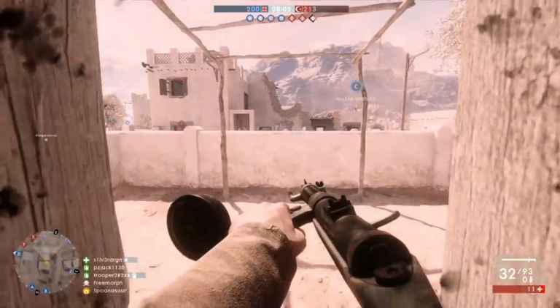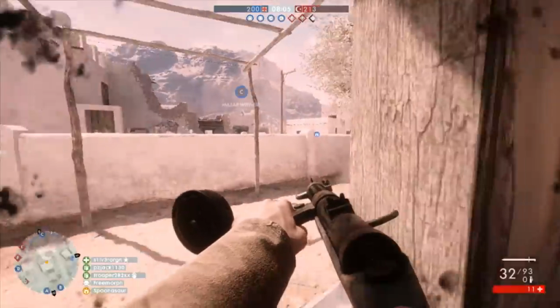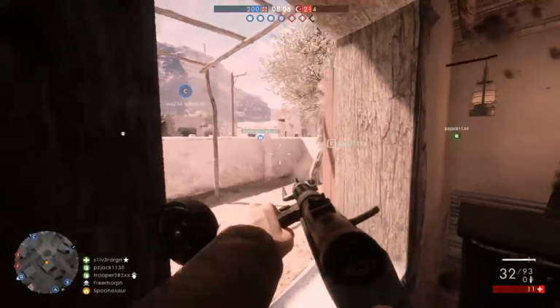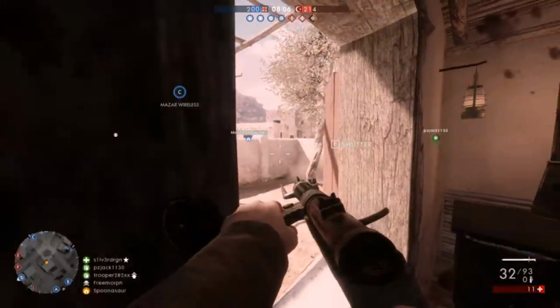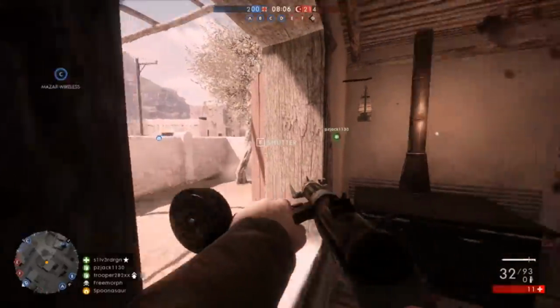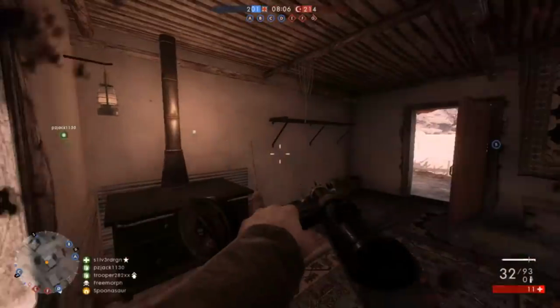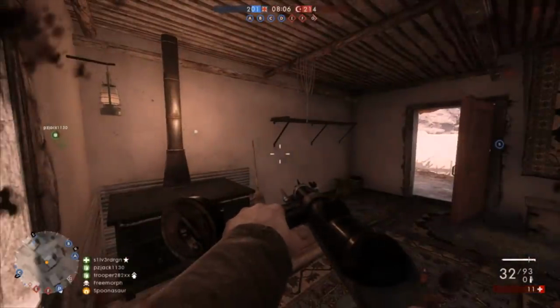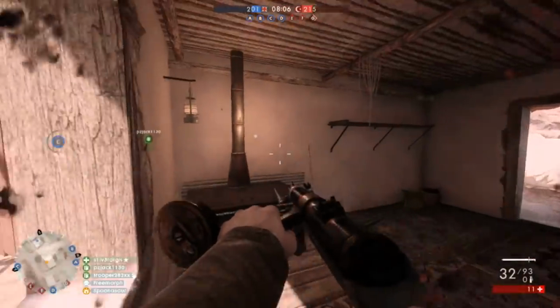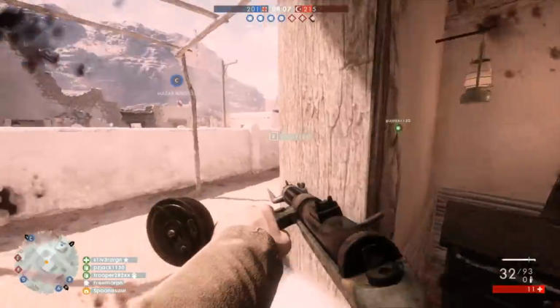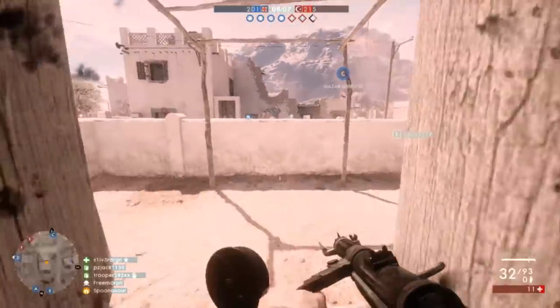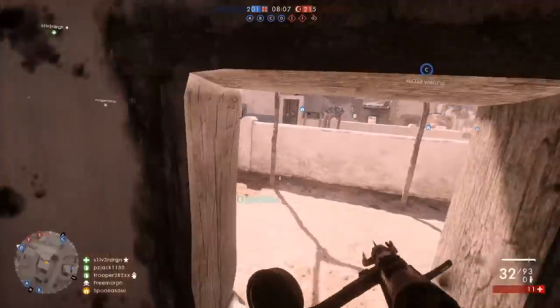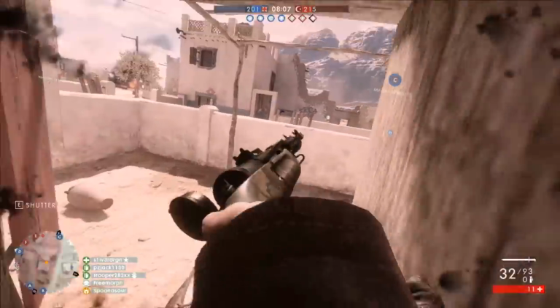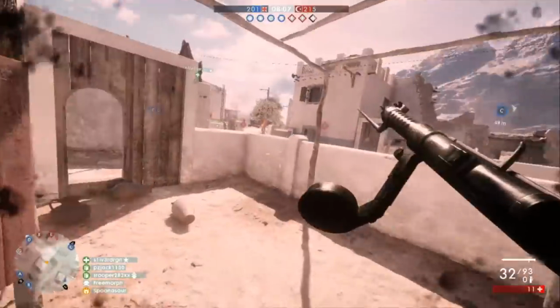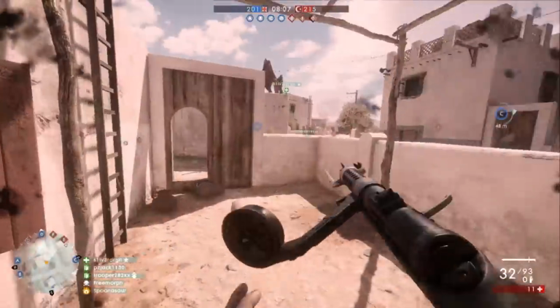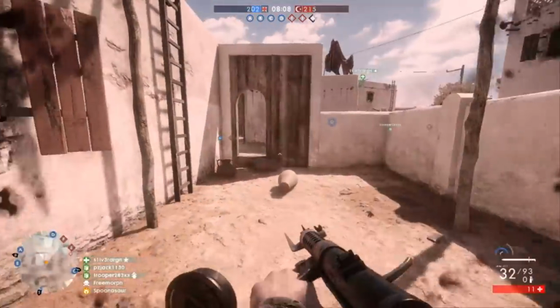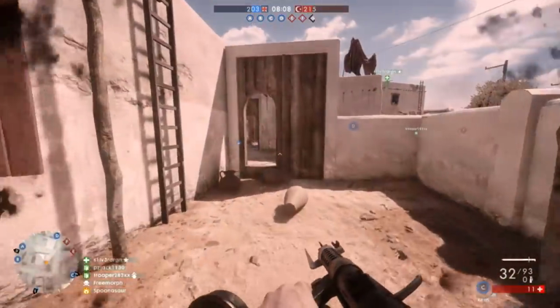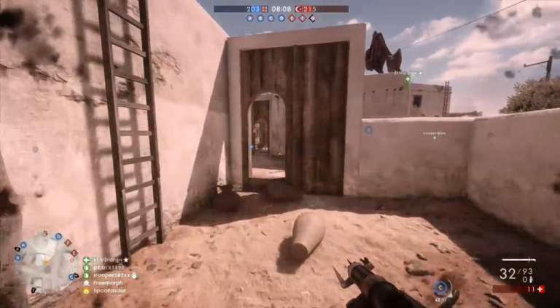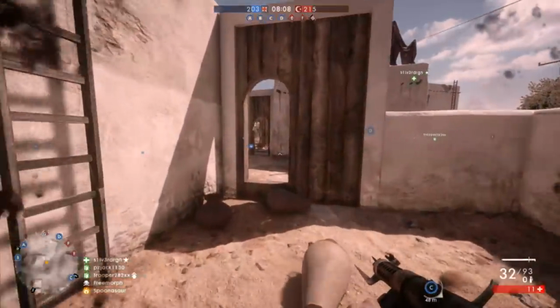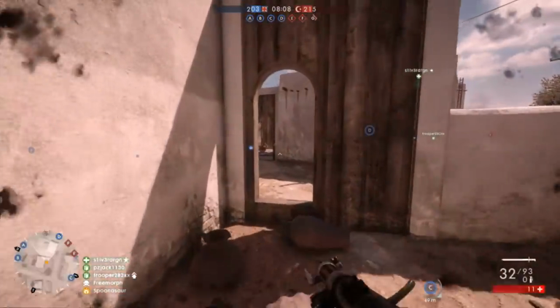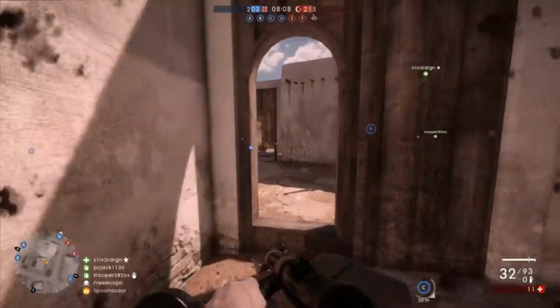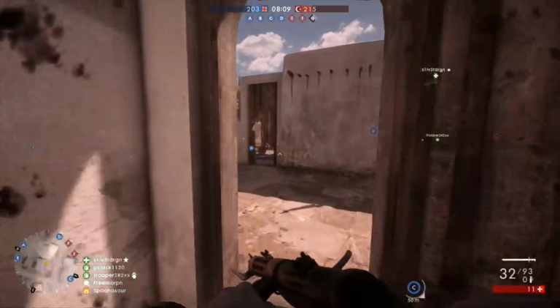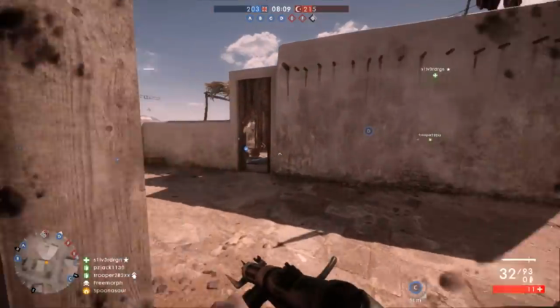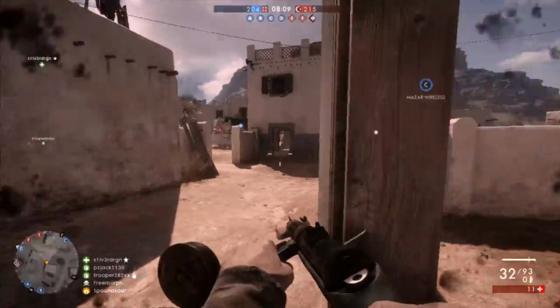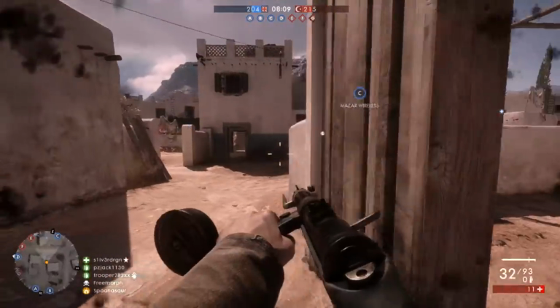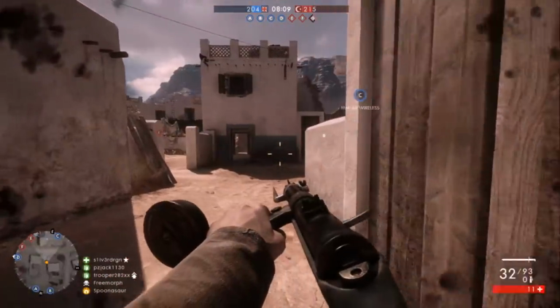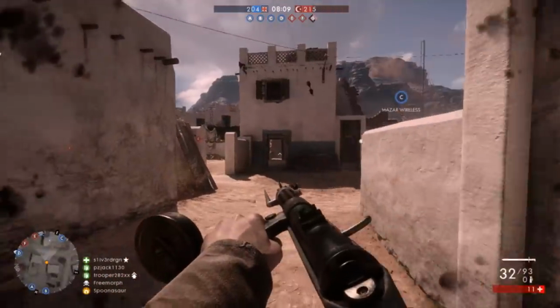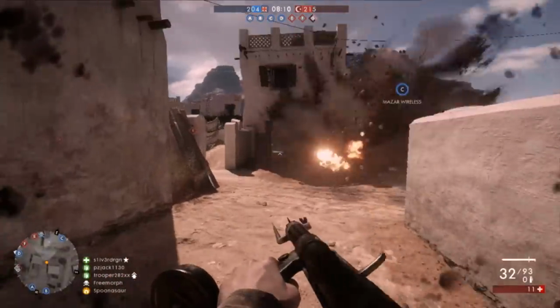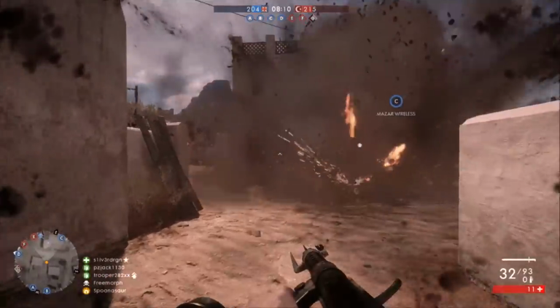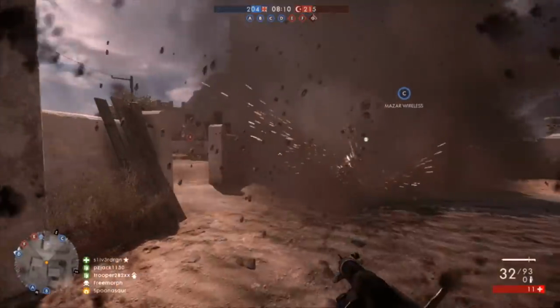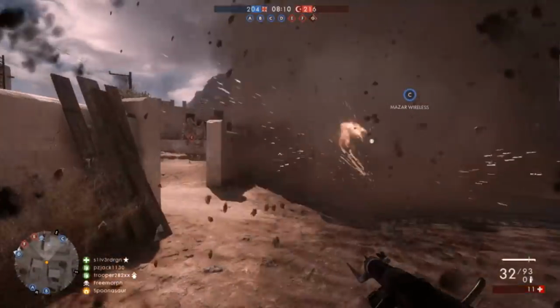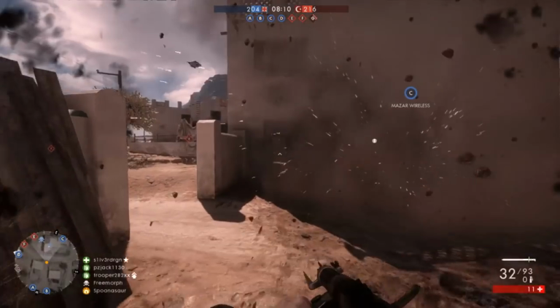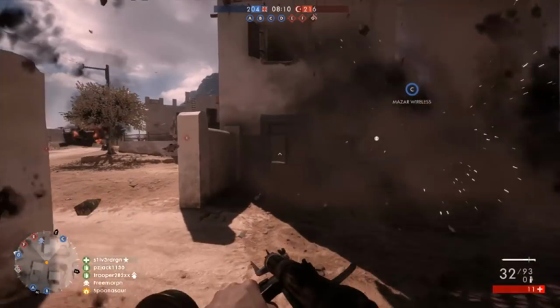There was Ryse: Son of Rome, Abzu — but that month has come and gone, and now we have a new month.